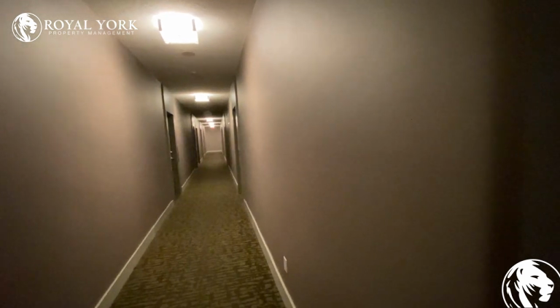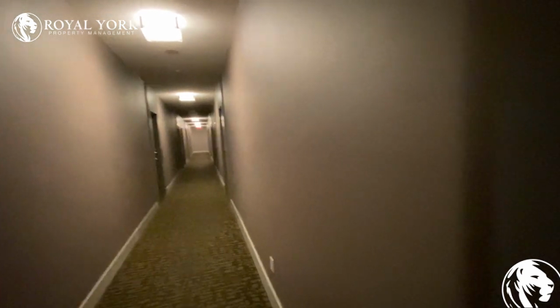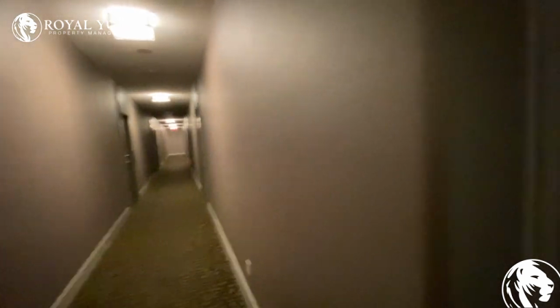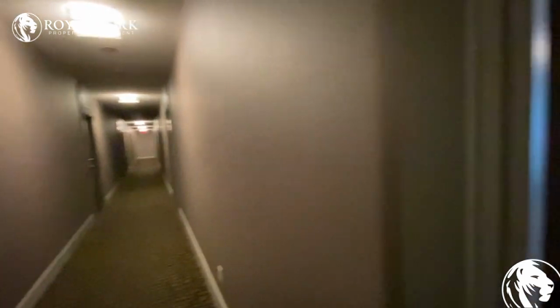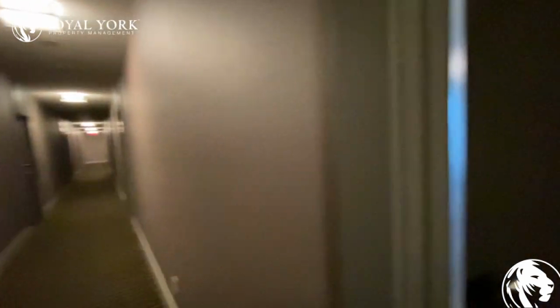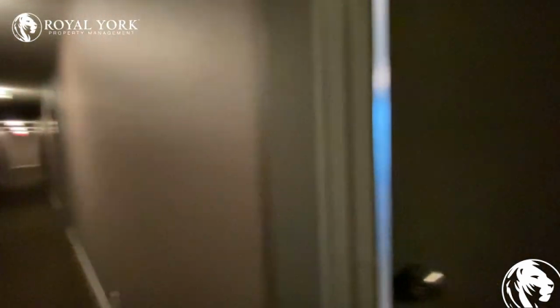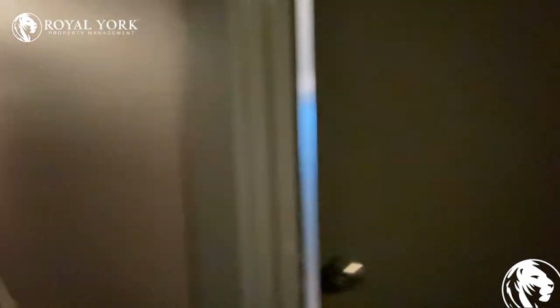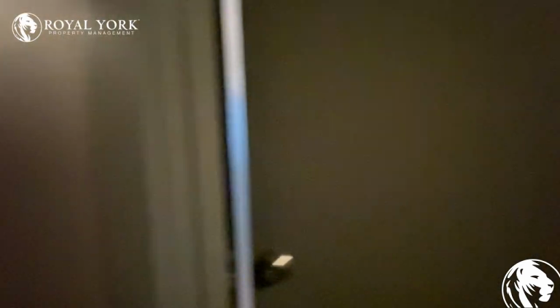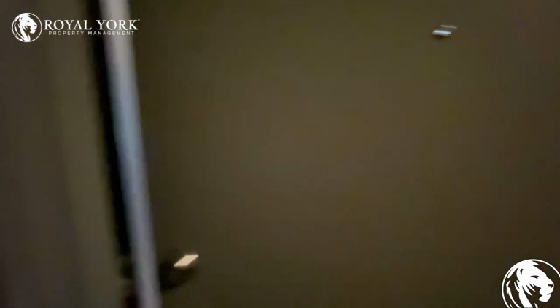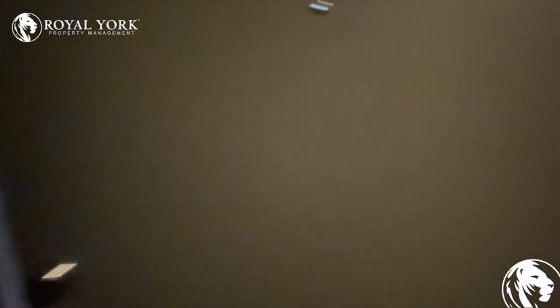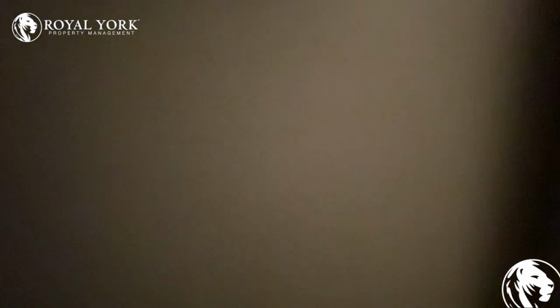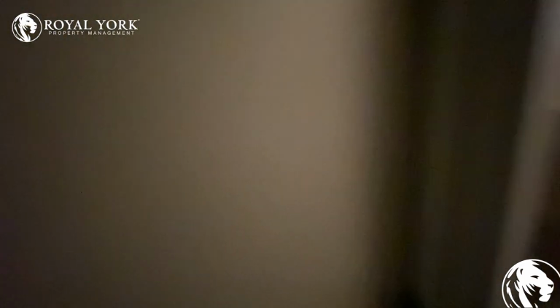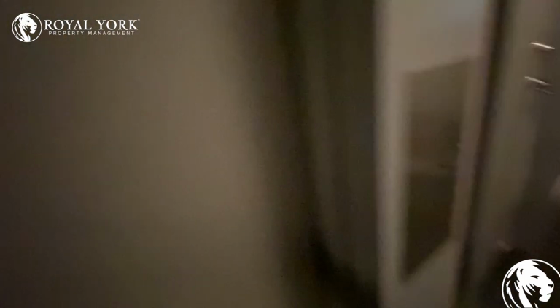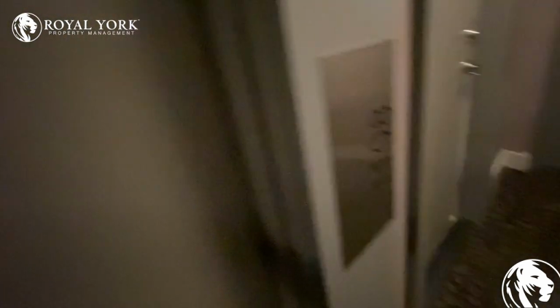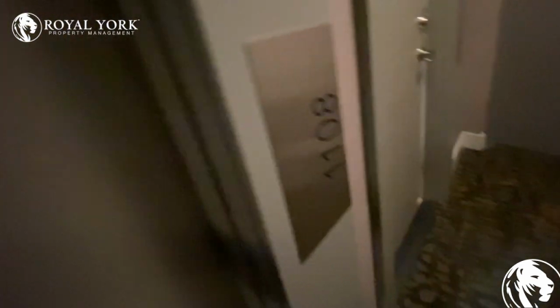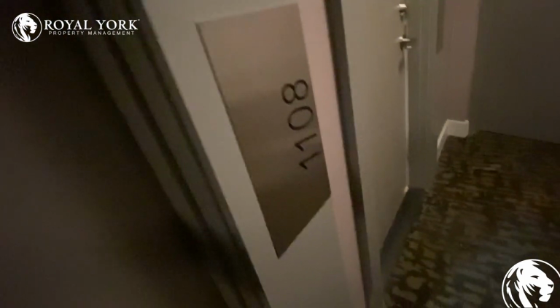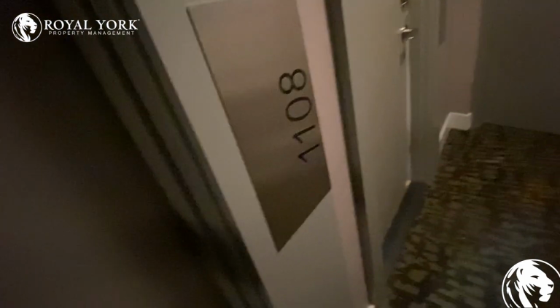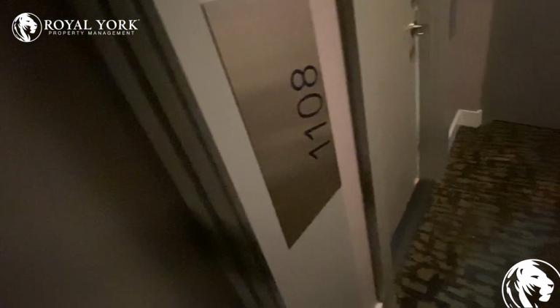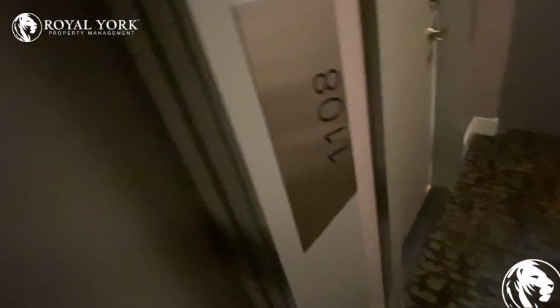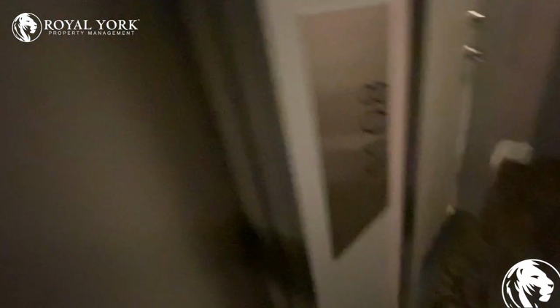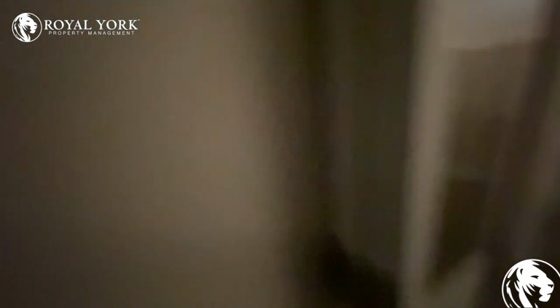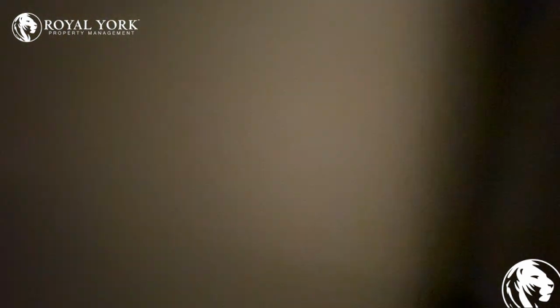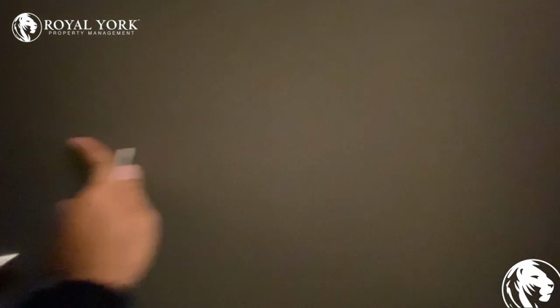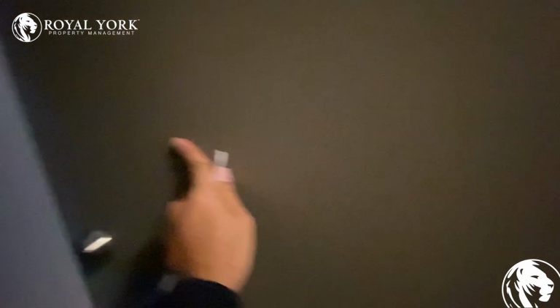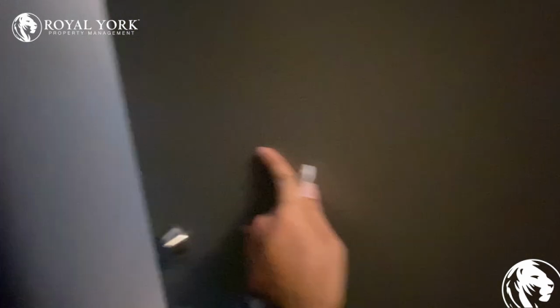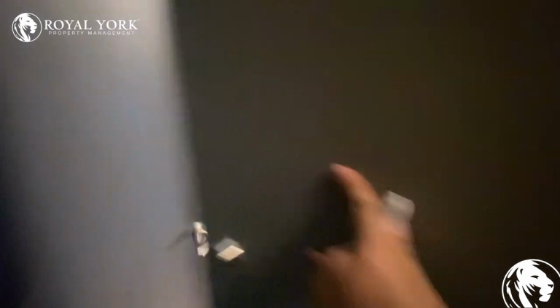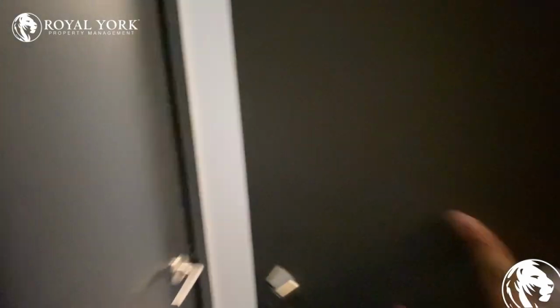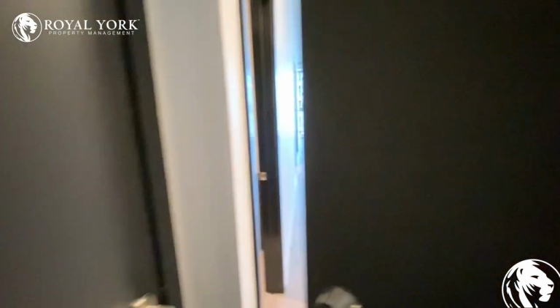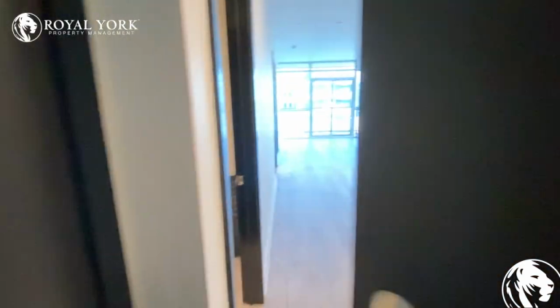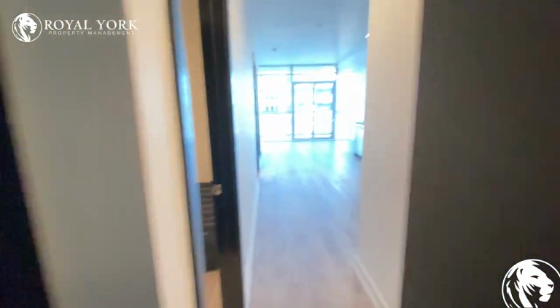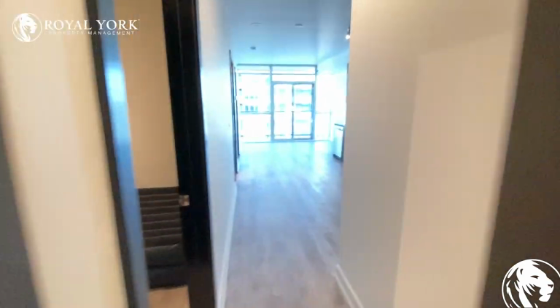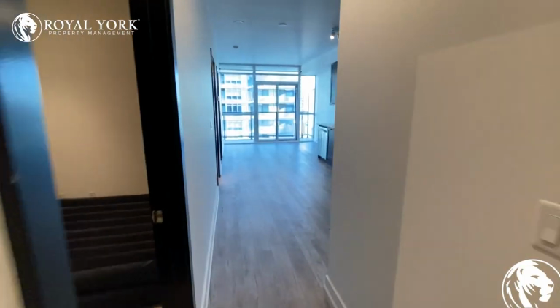Welcome to 169 Fort York Boulevard in Toronto, unit 1108. Let's go inside.